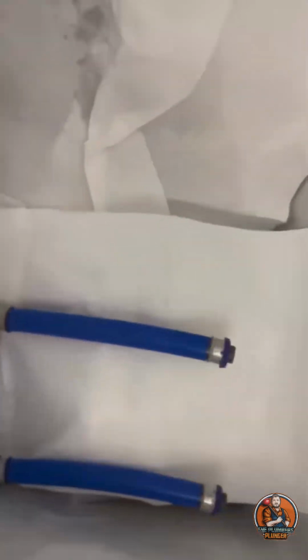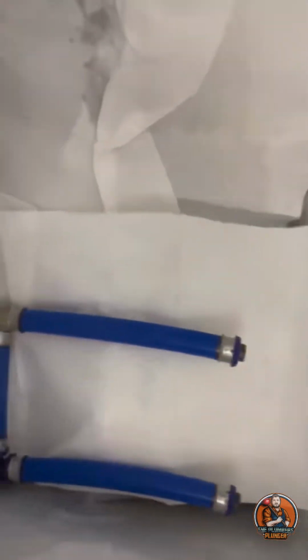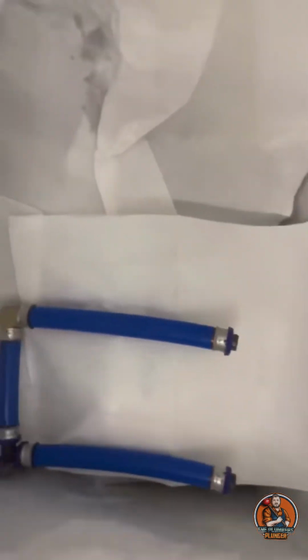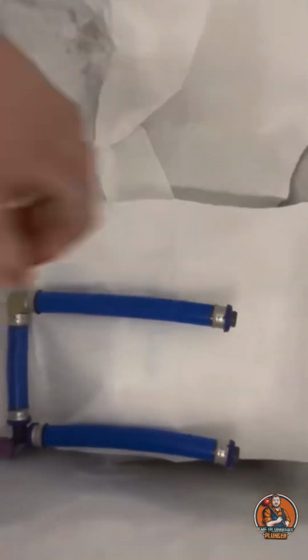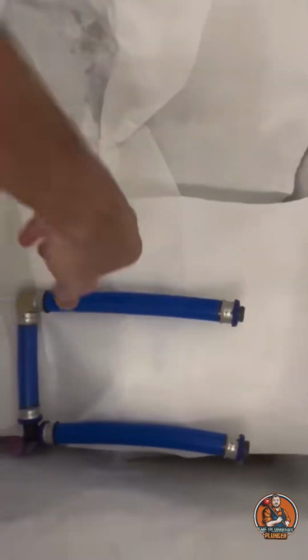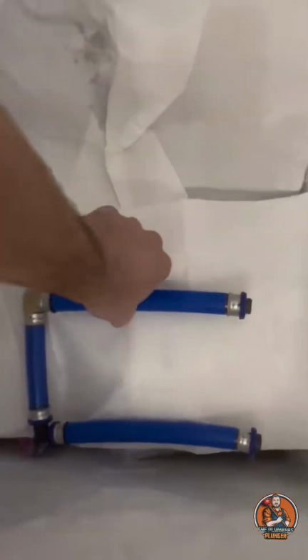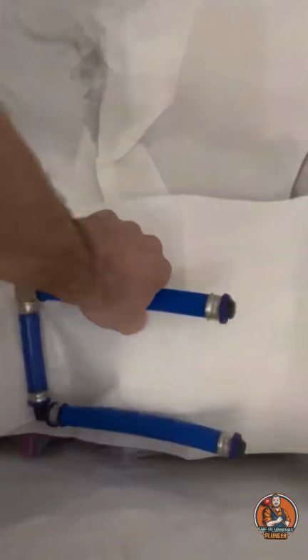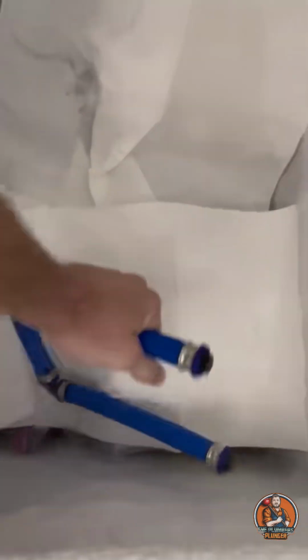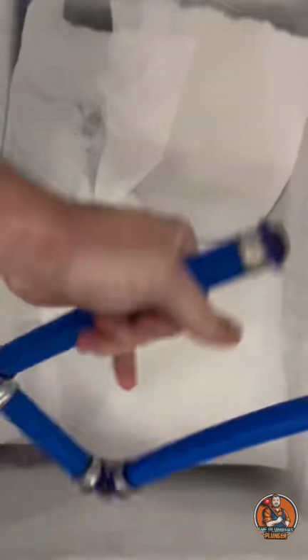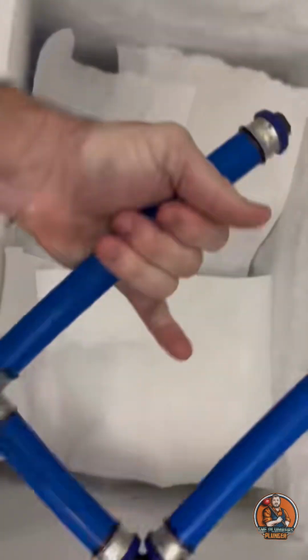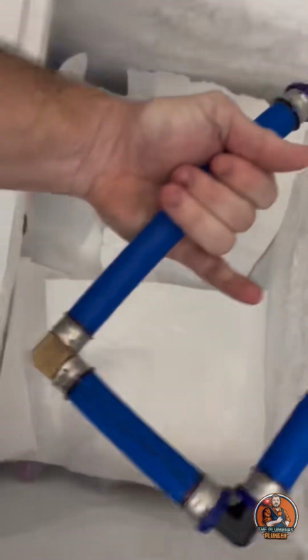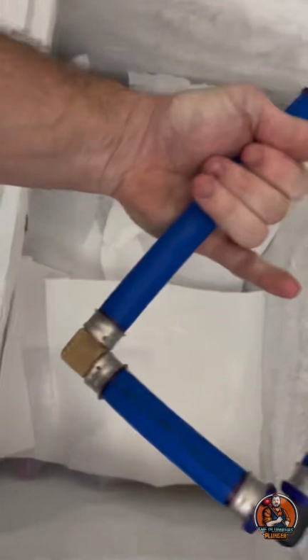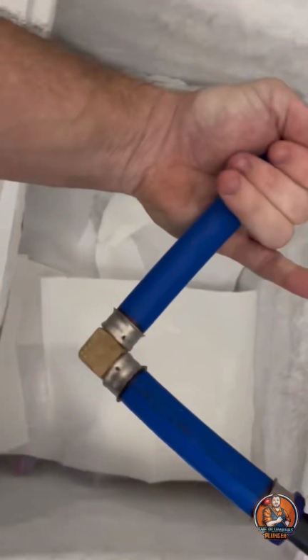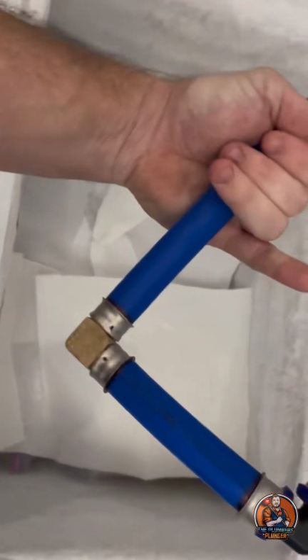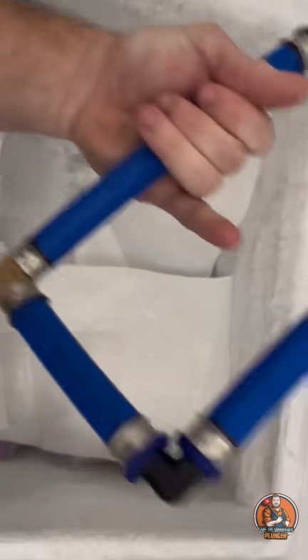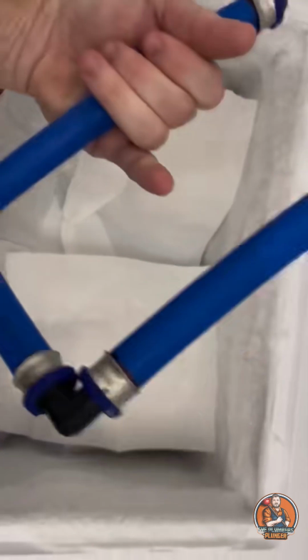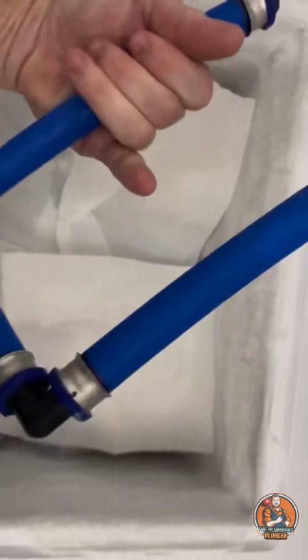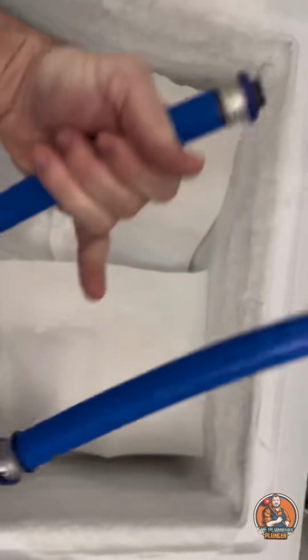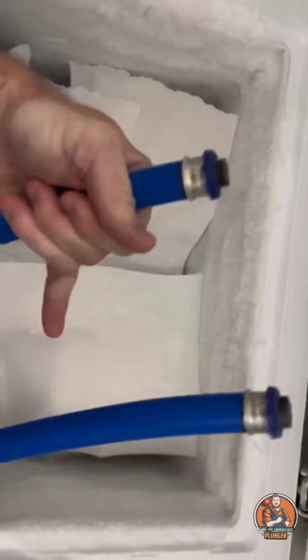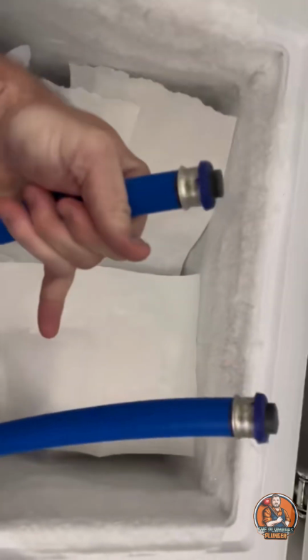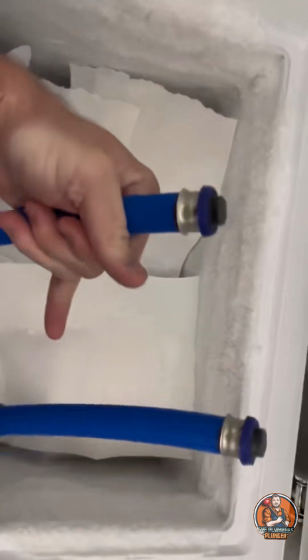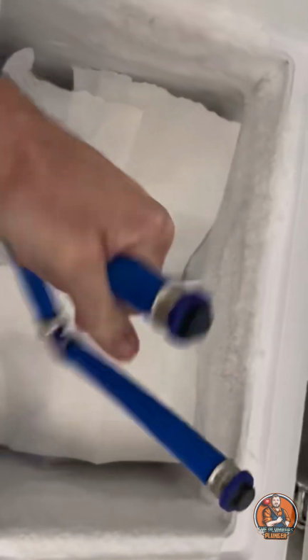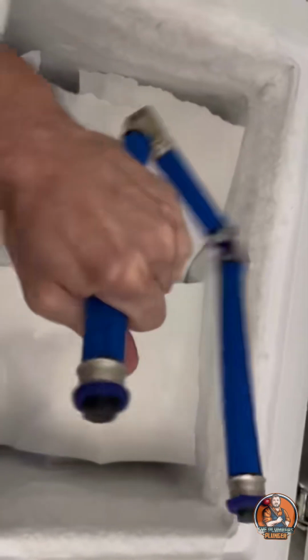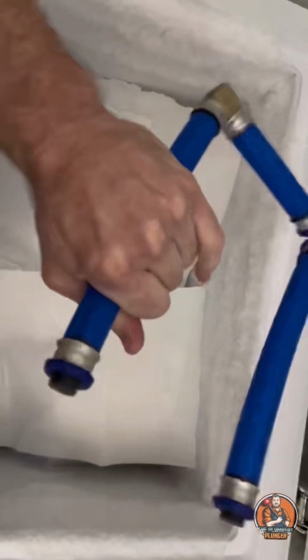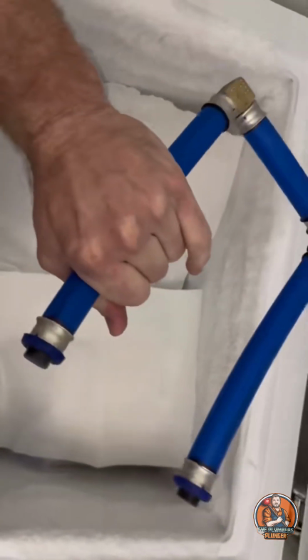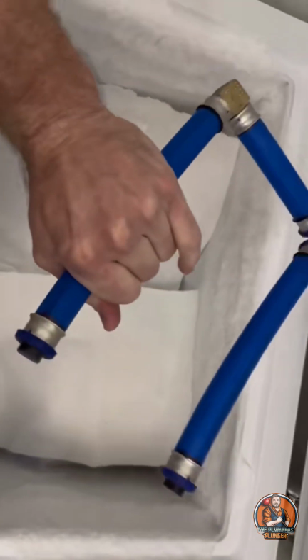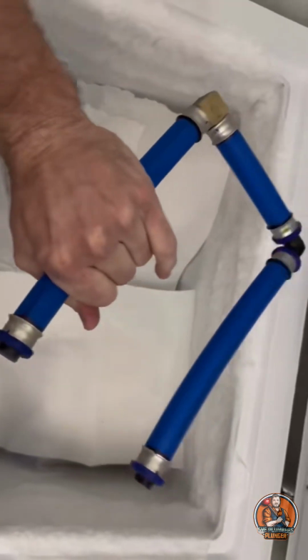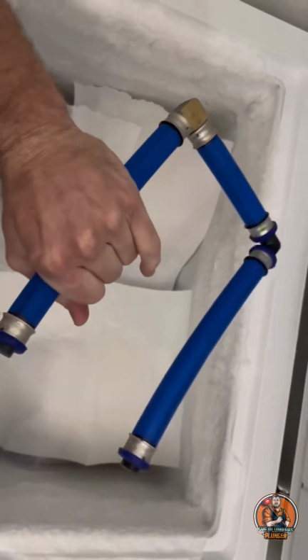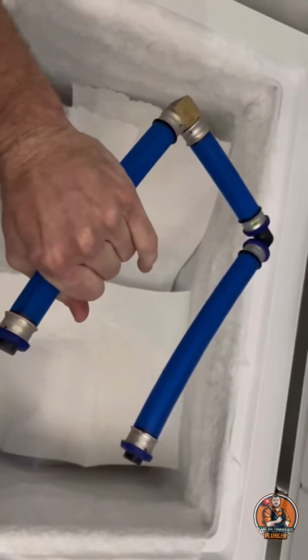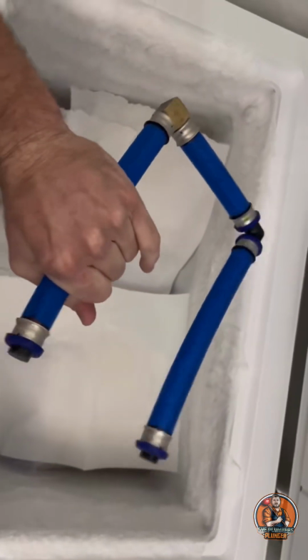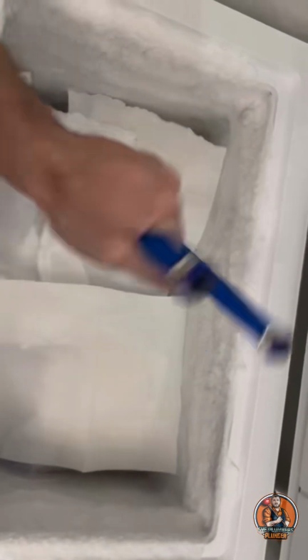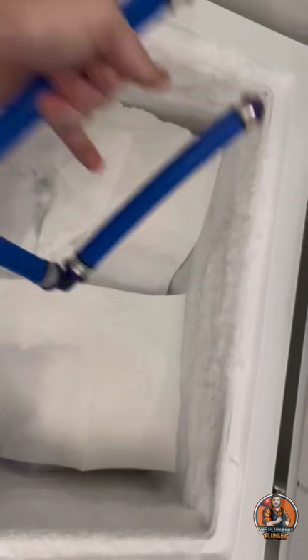Finally, we have the PEX-B with pure flow fittings, and everything held up. Let me know what y'all think of this one.